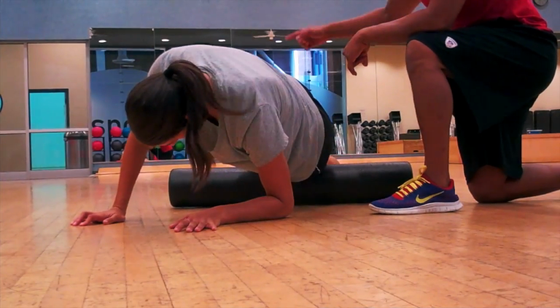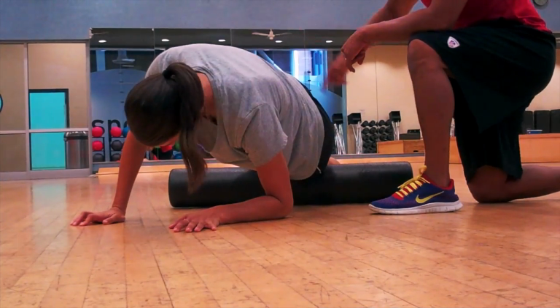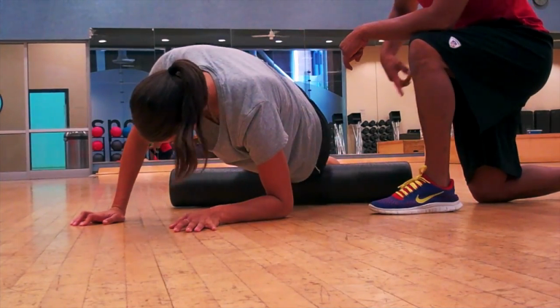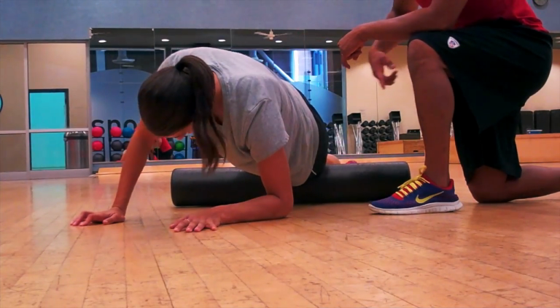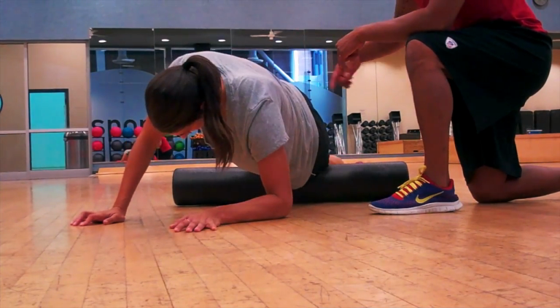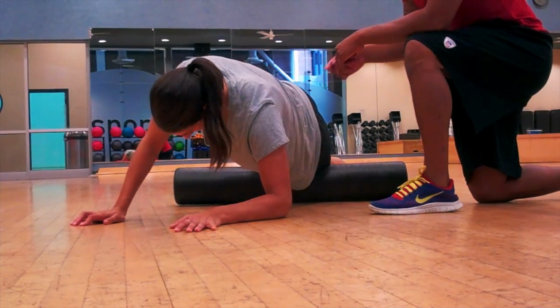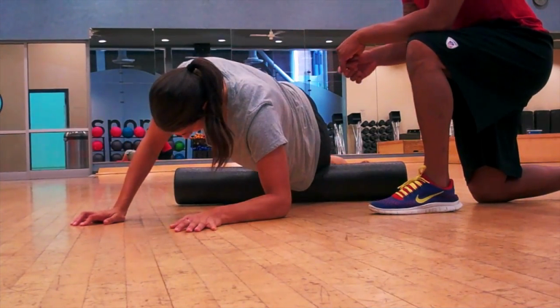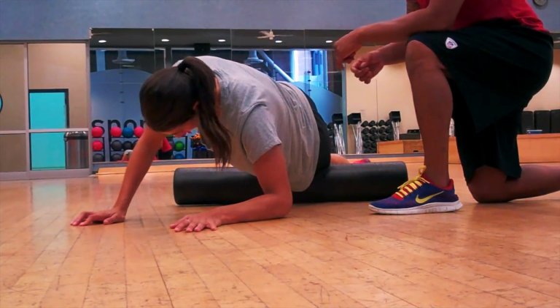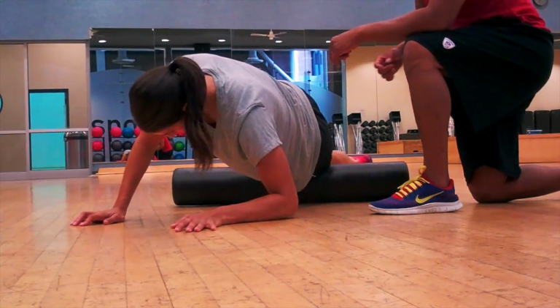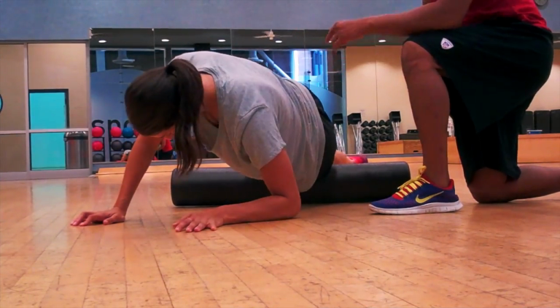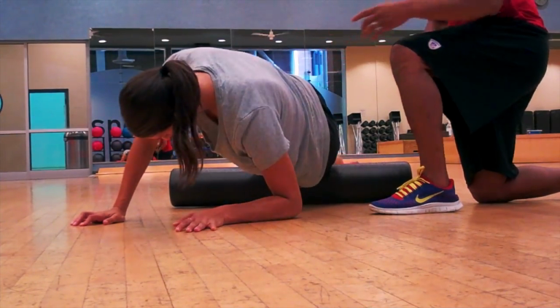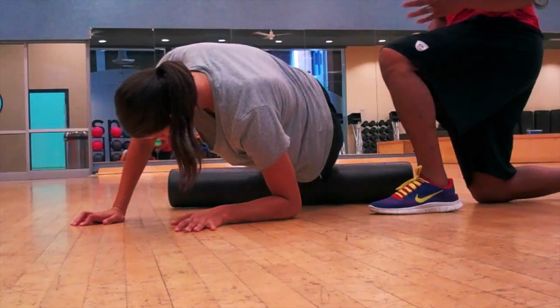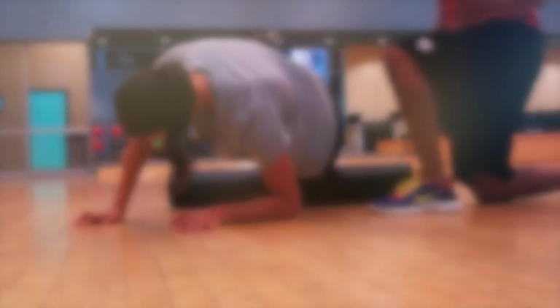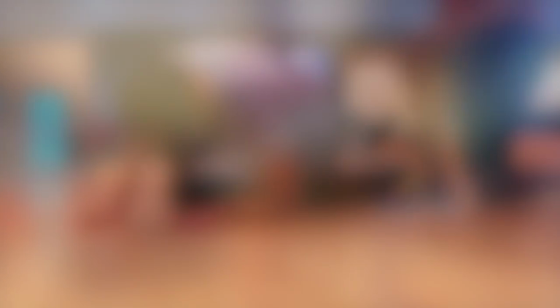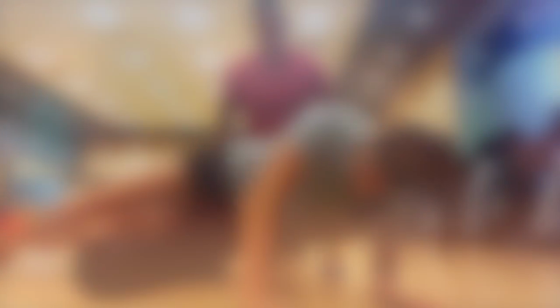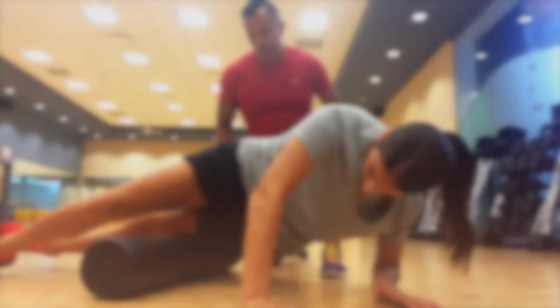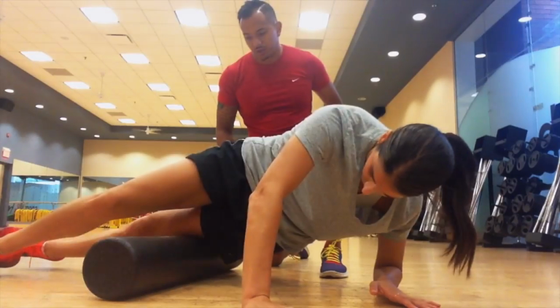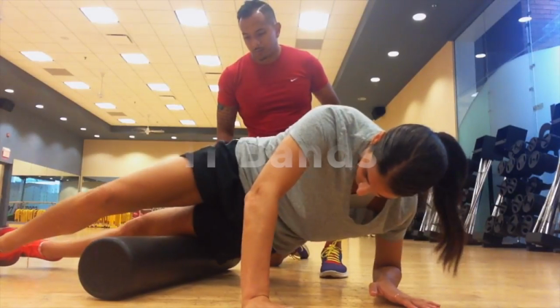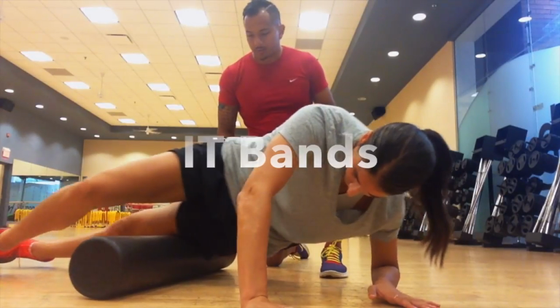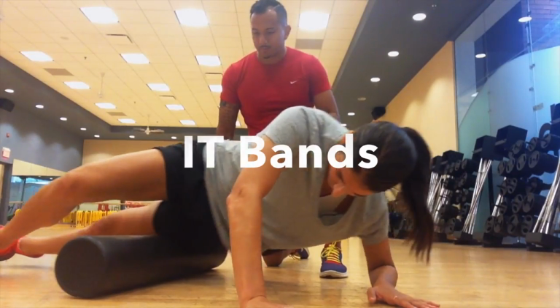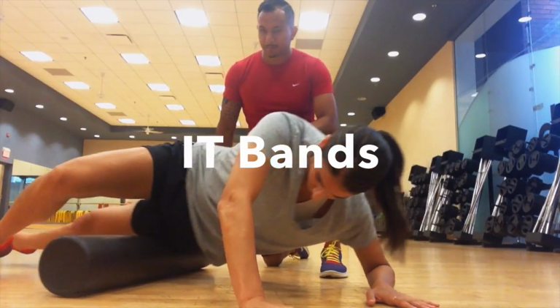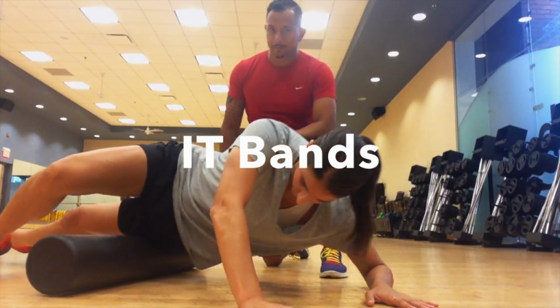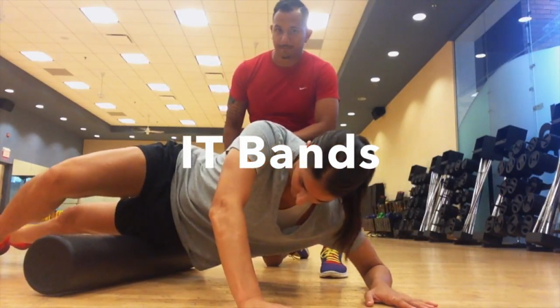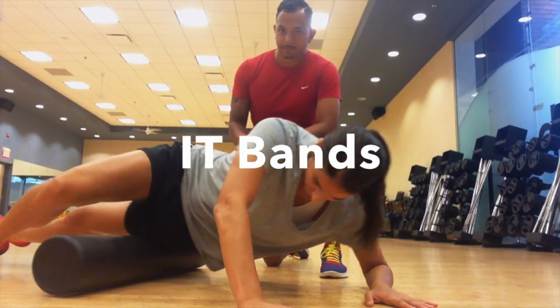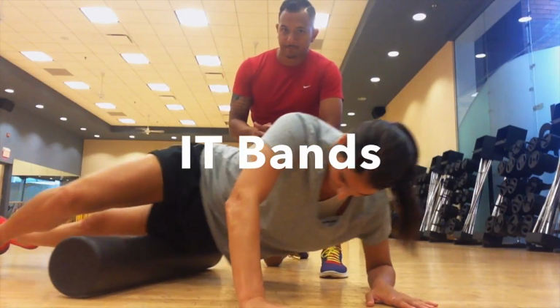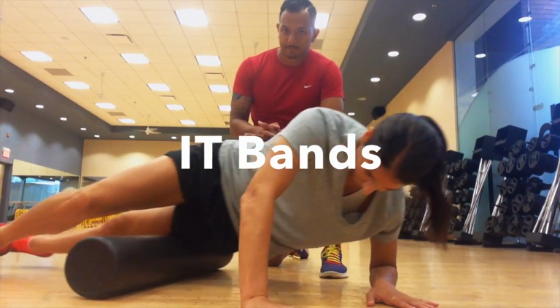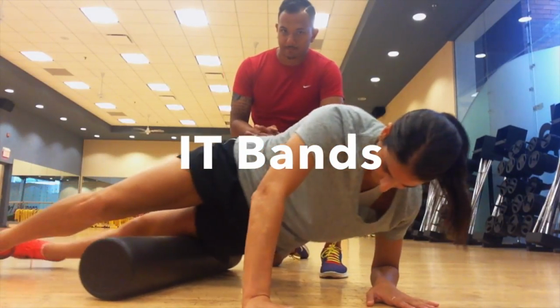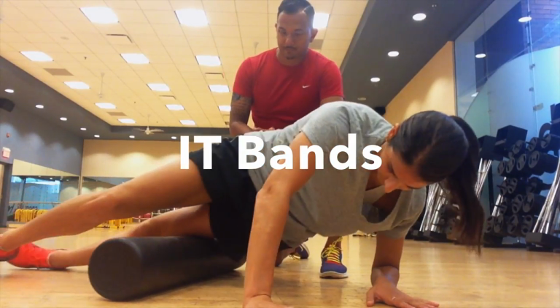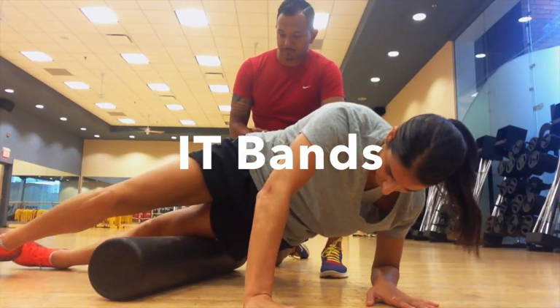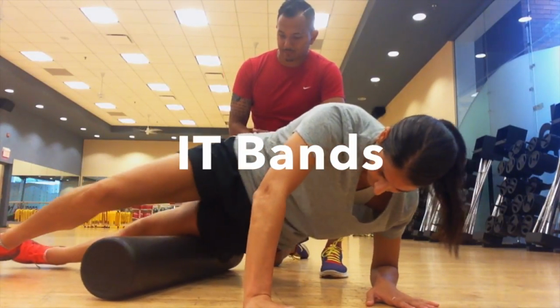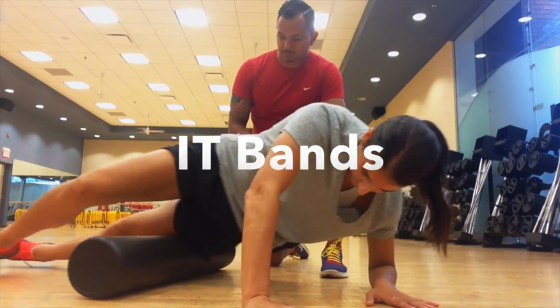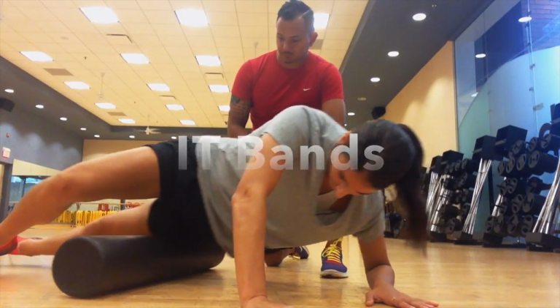Then we'll go ahead and work all the way over to the IT bands, which is on the side of your leg in between your knee and your hip.